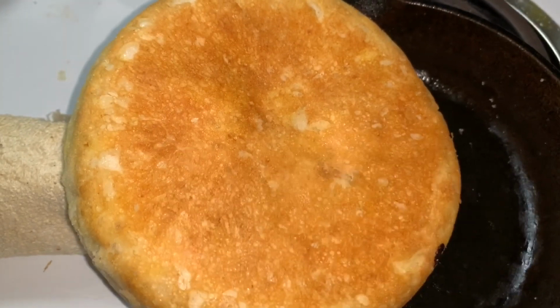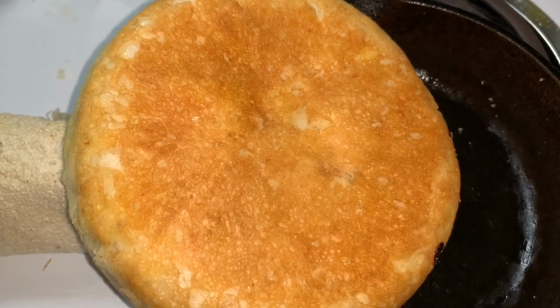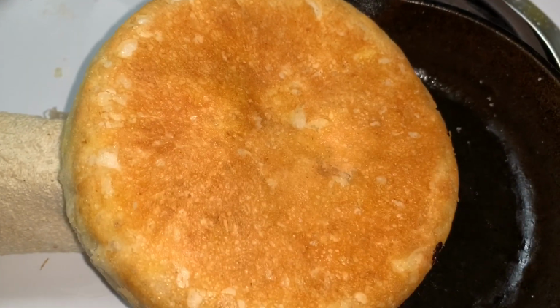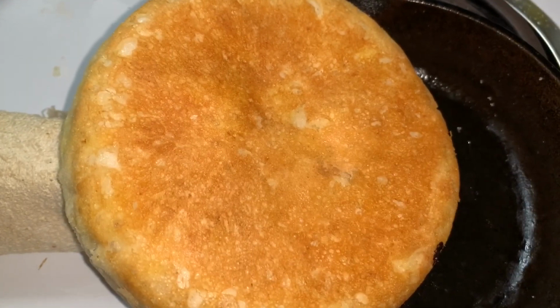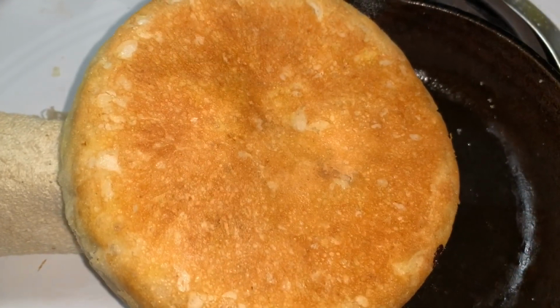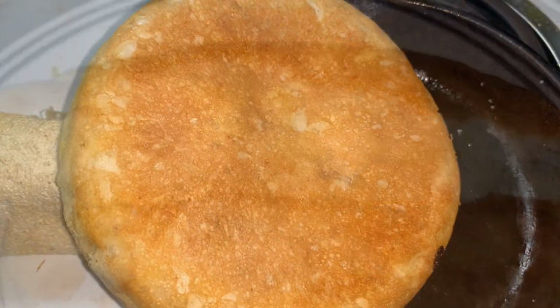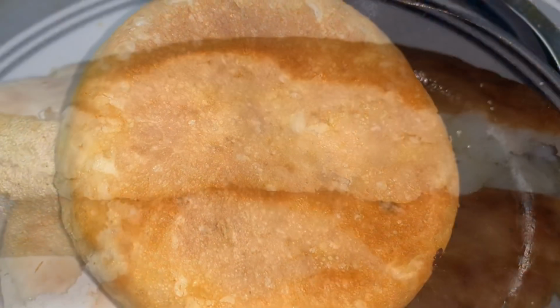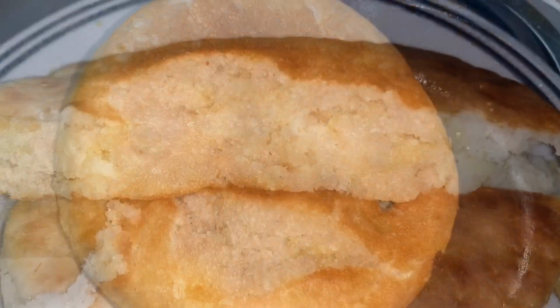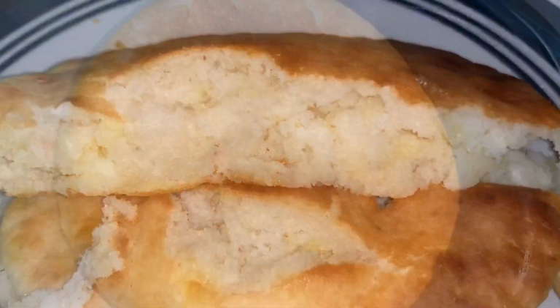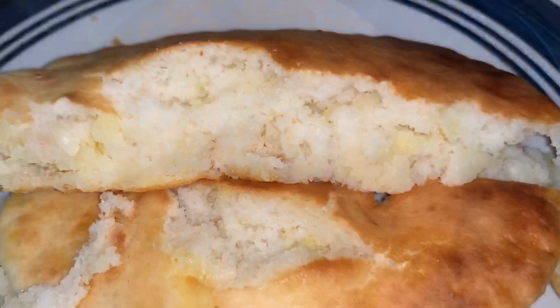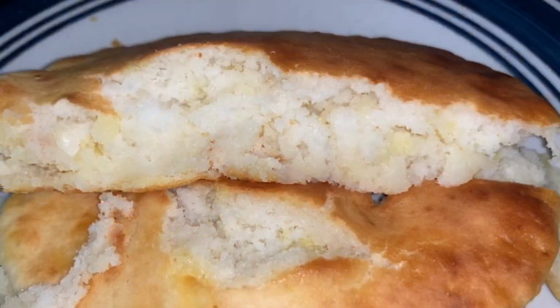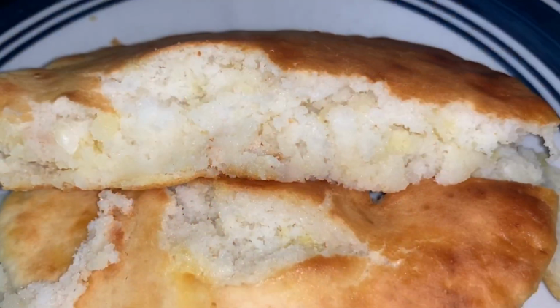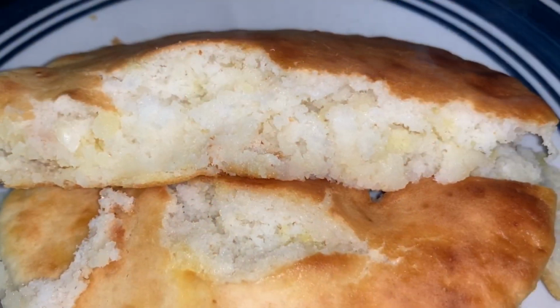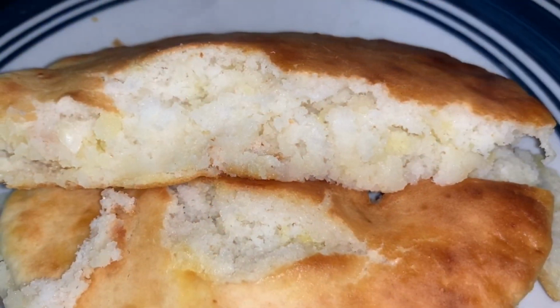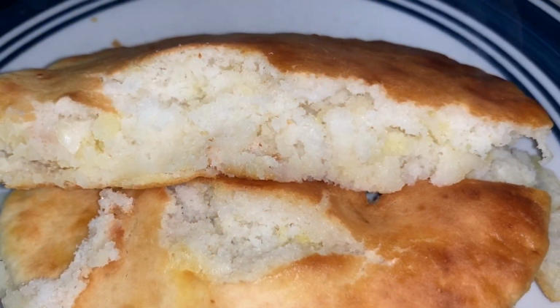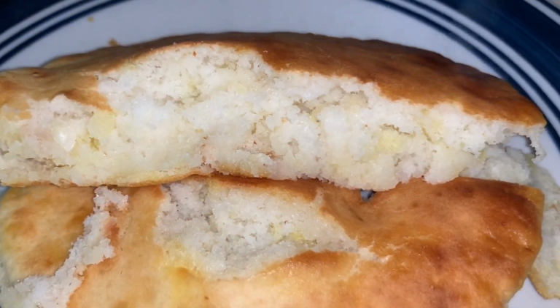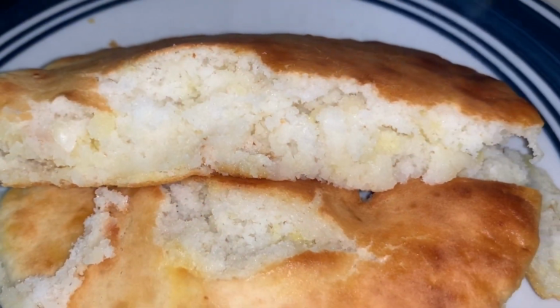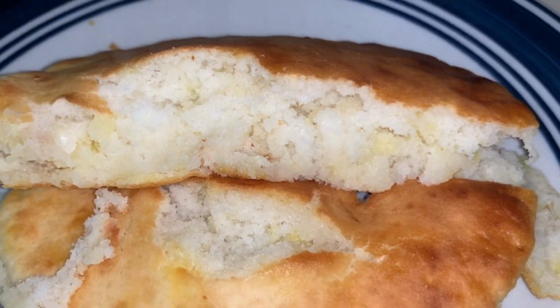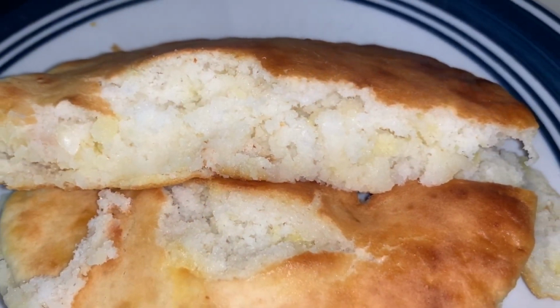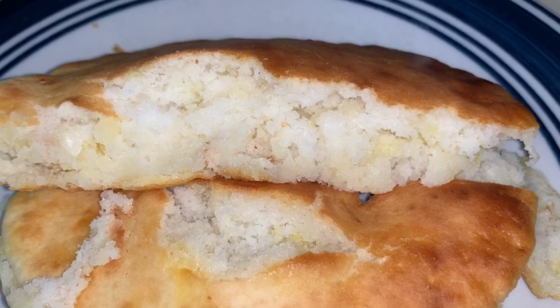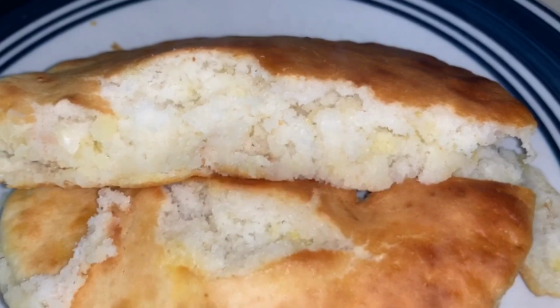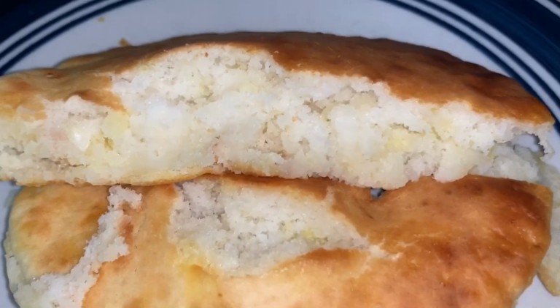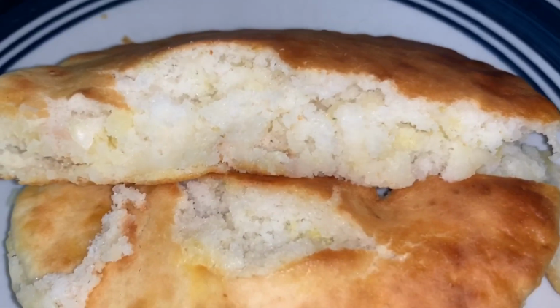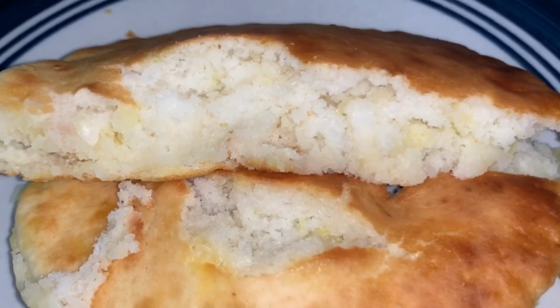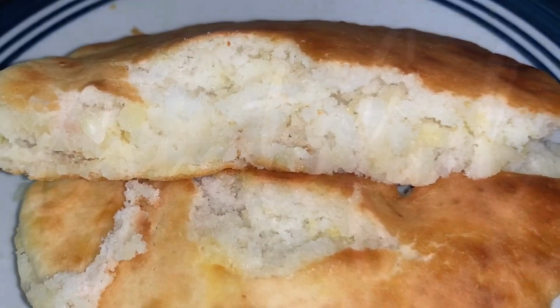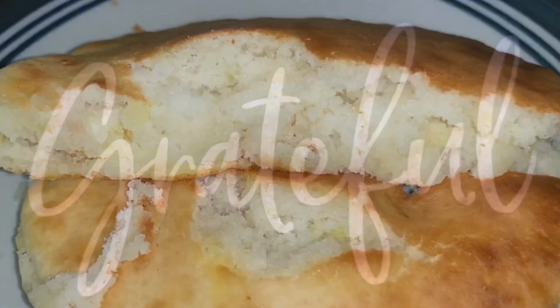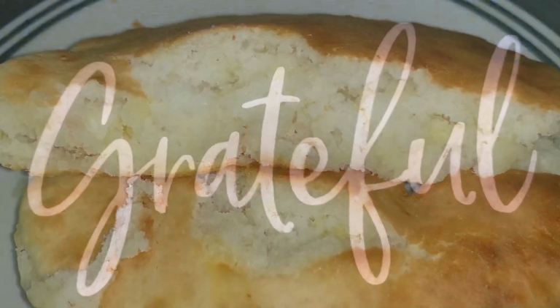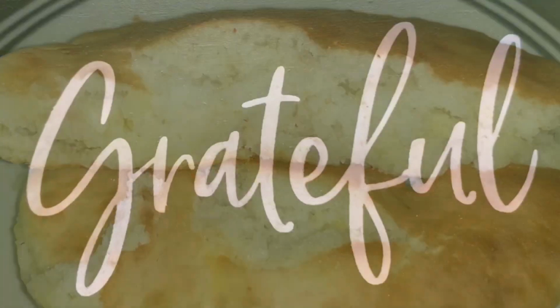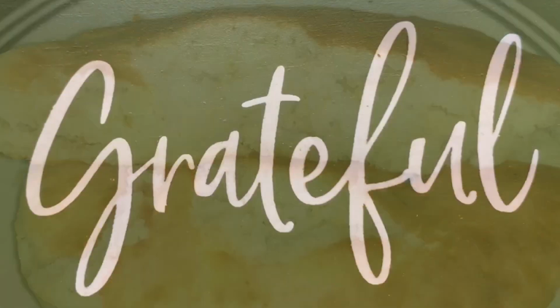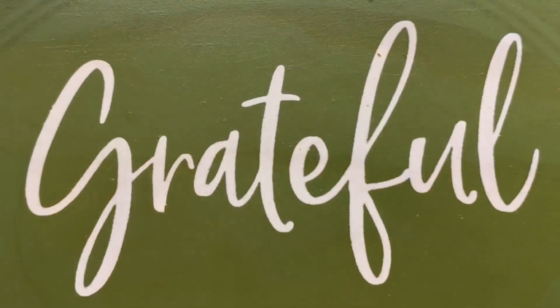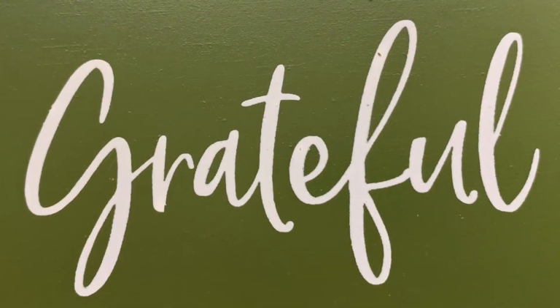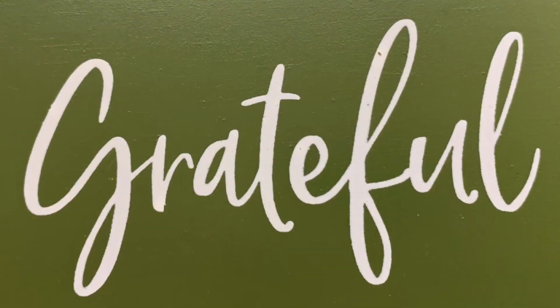What you're looking for is that nice crispy exterior but a soft fluffy center.